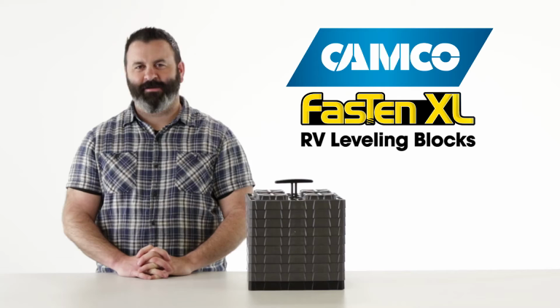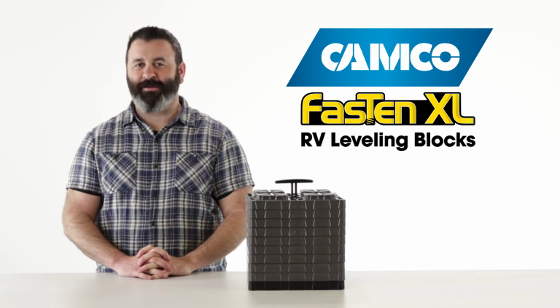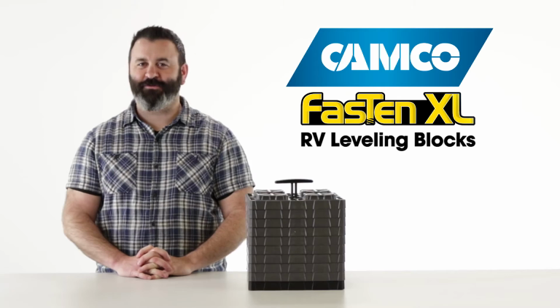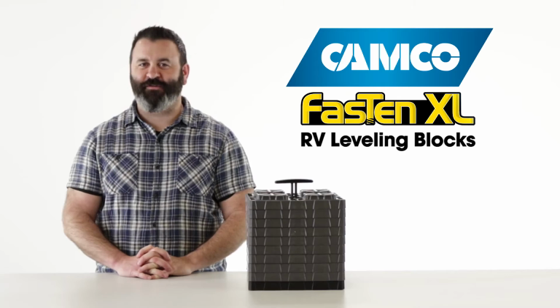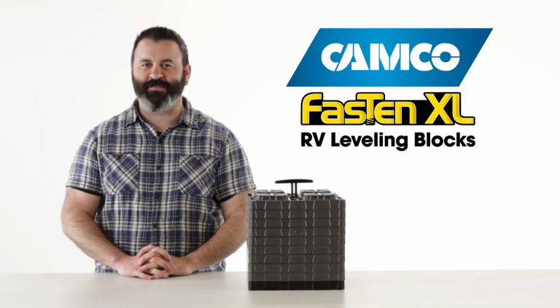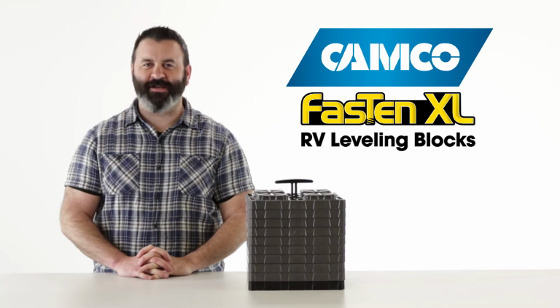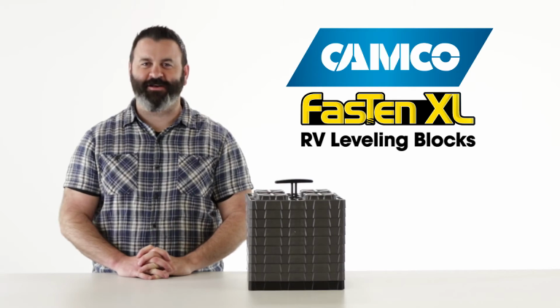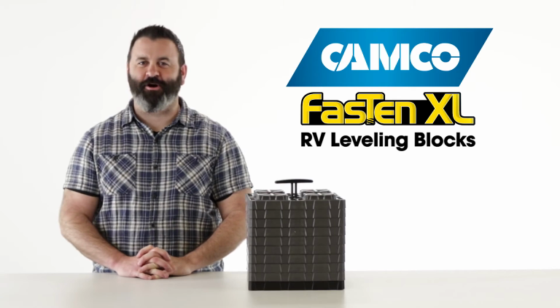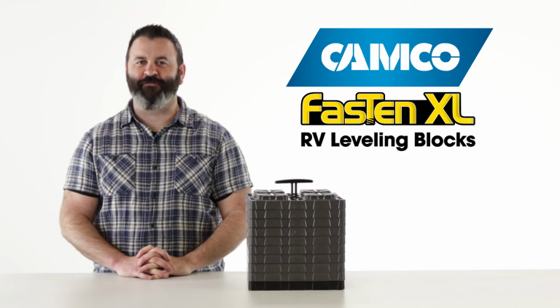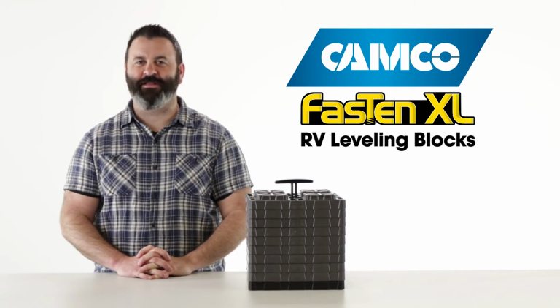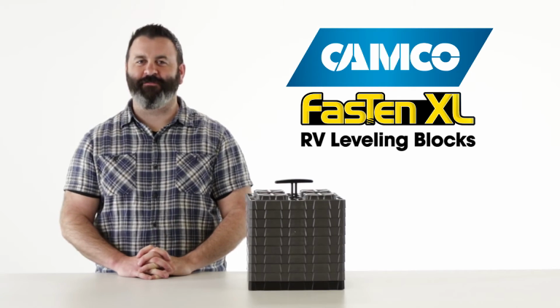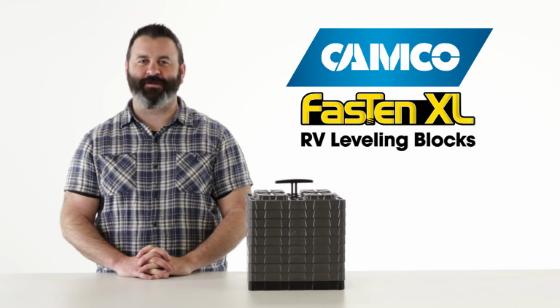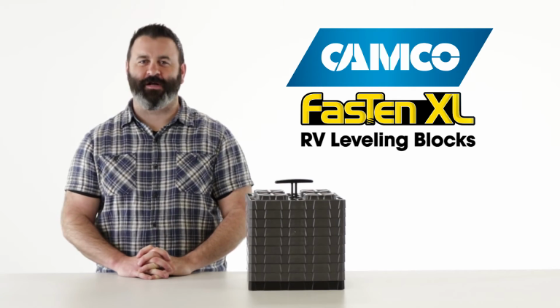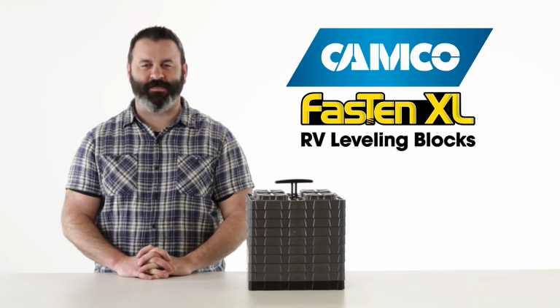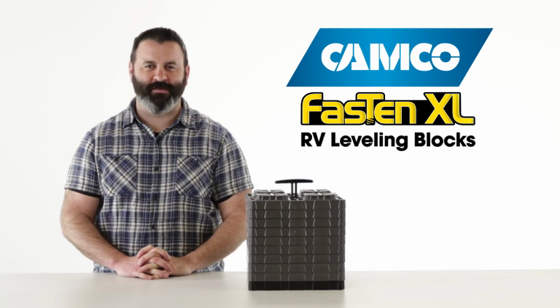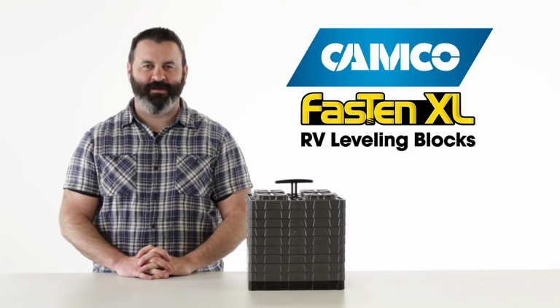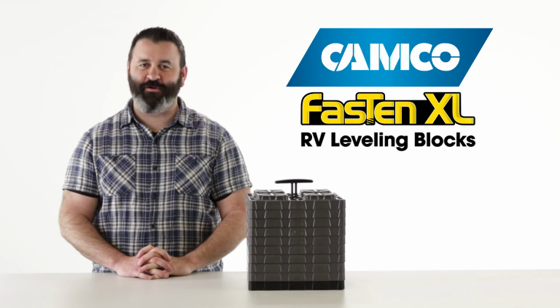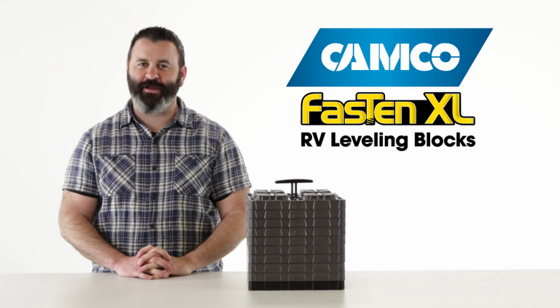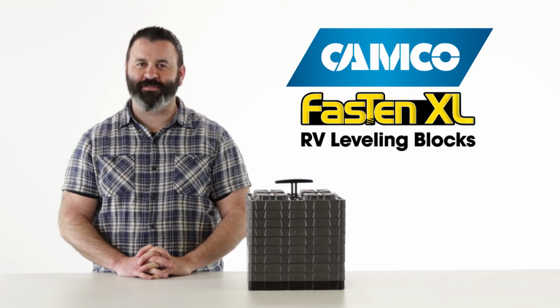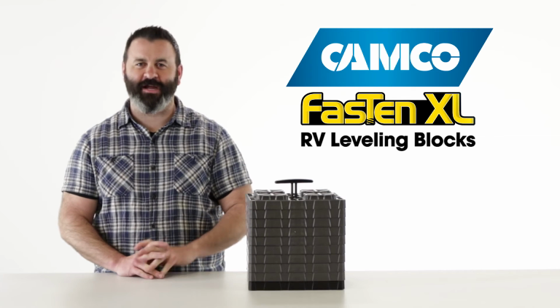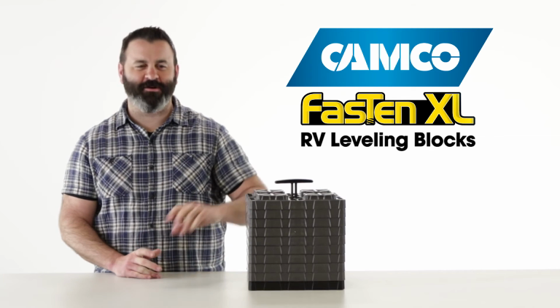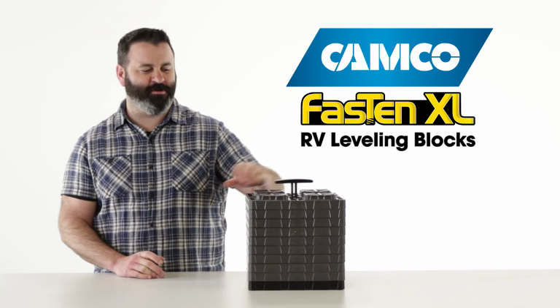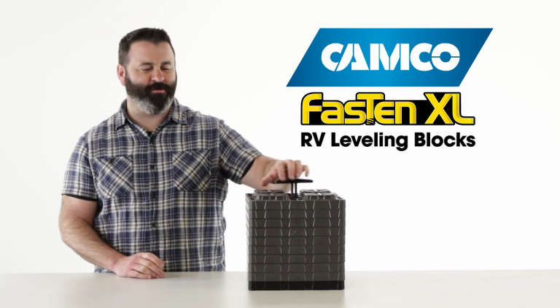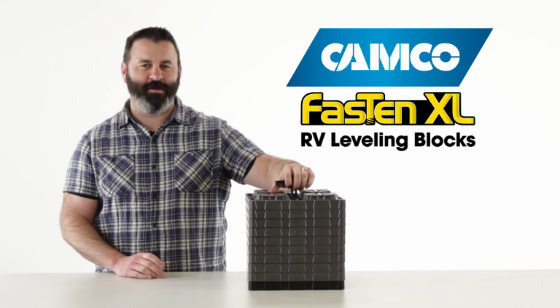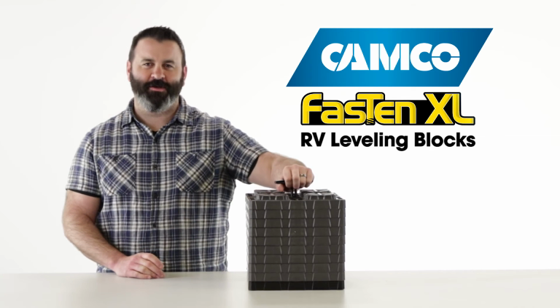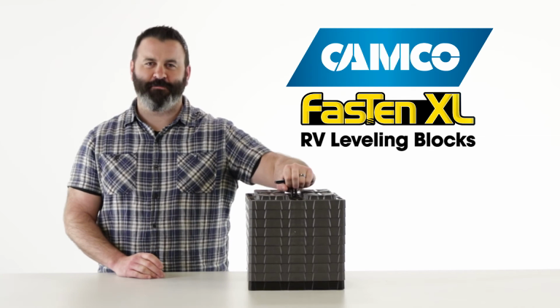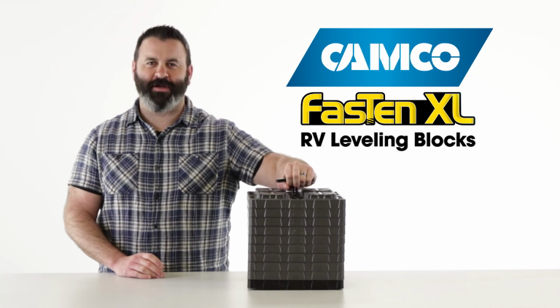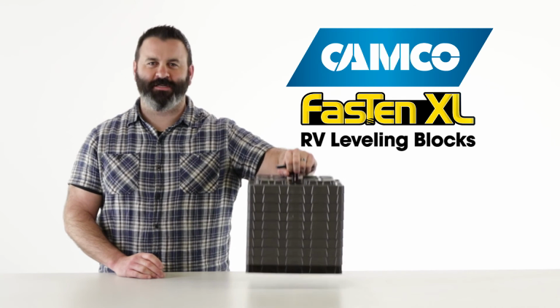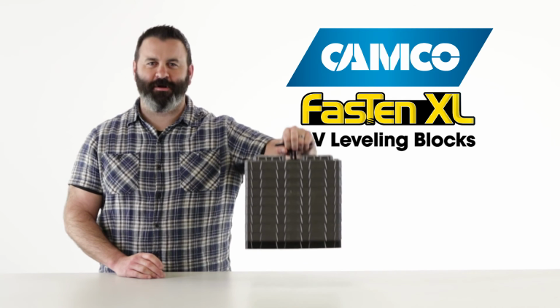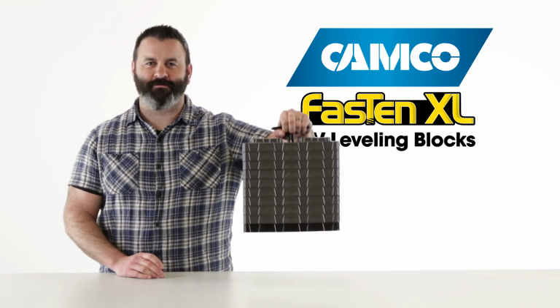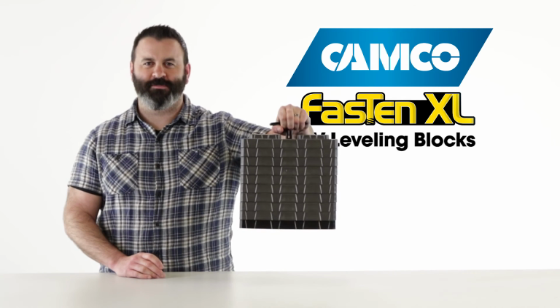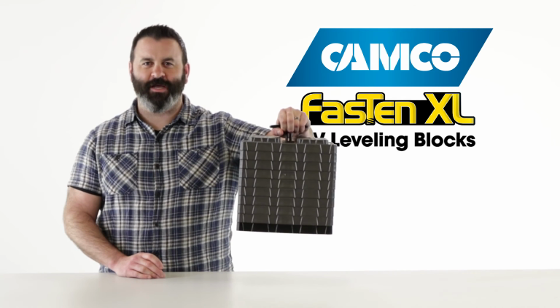Camco's Fasten XL RV Leveling Blocks — if you don't have a stack or two, you should pick some up today. Visit Camco.net.